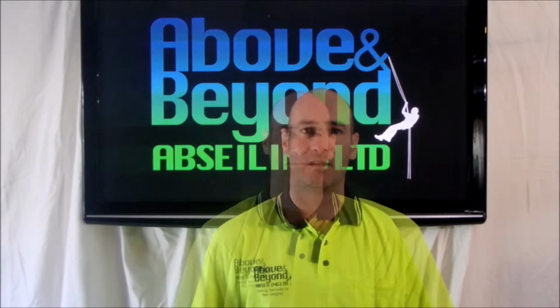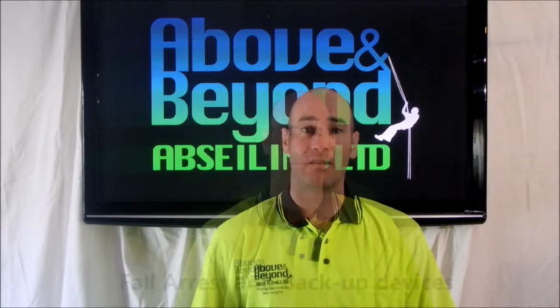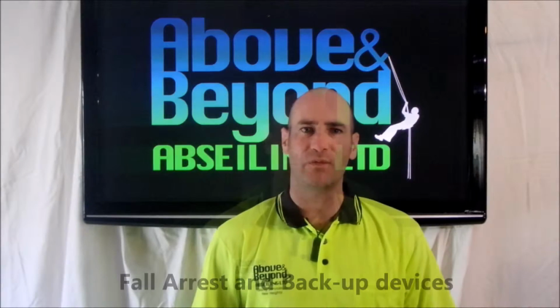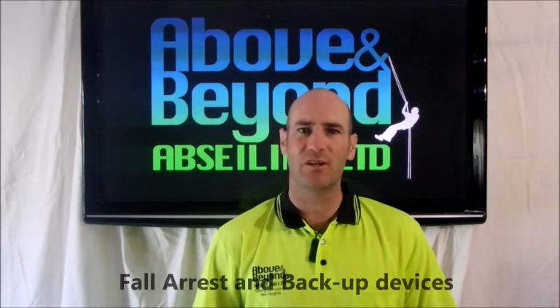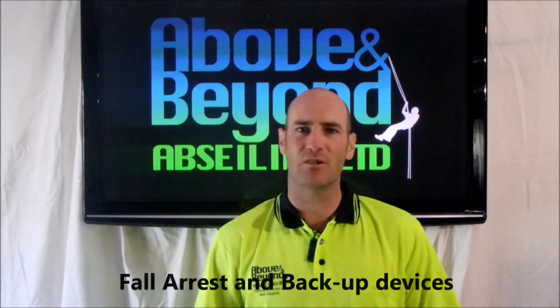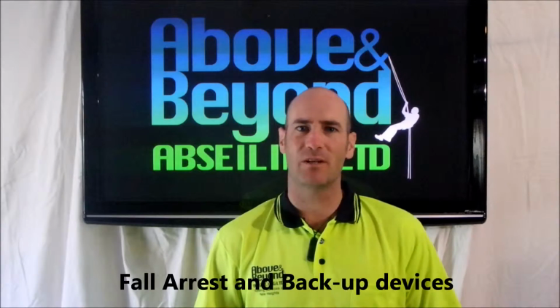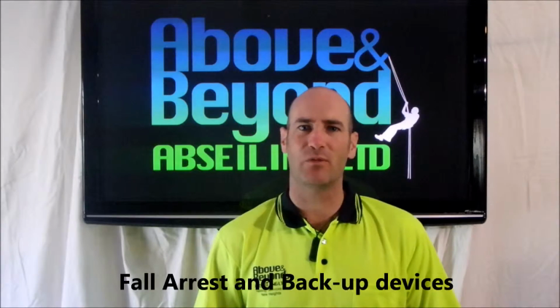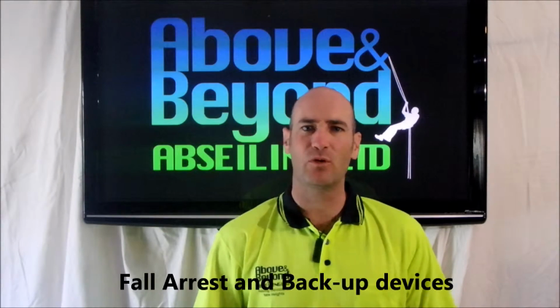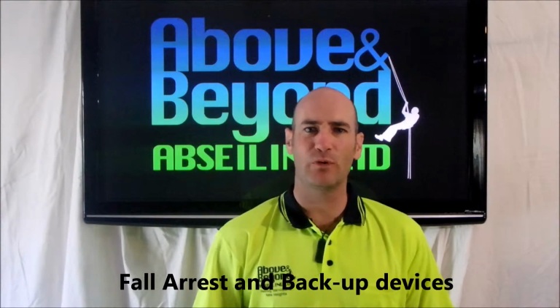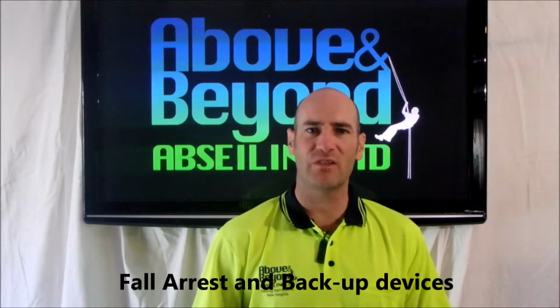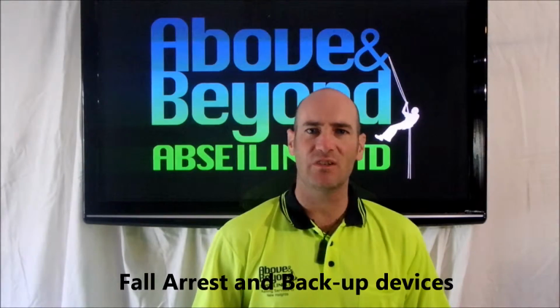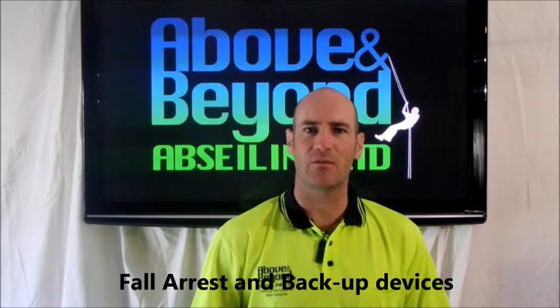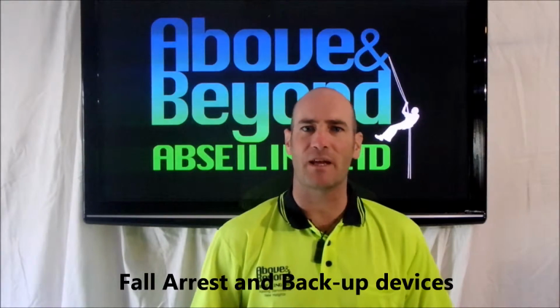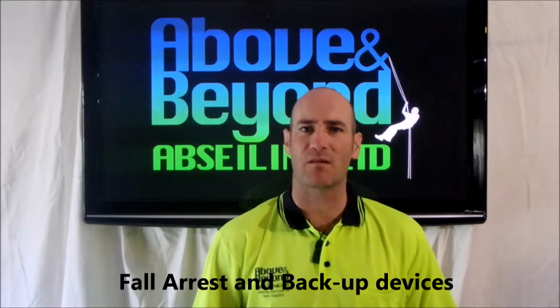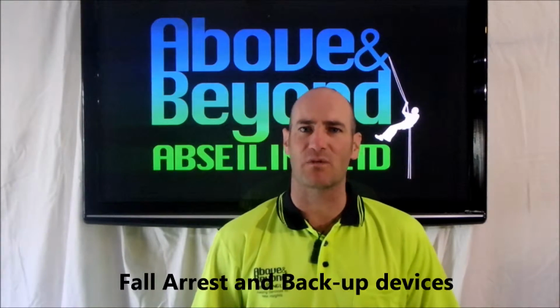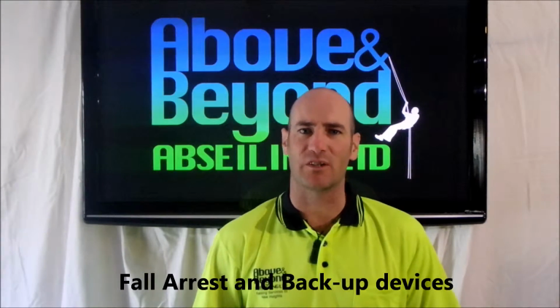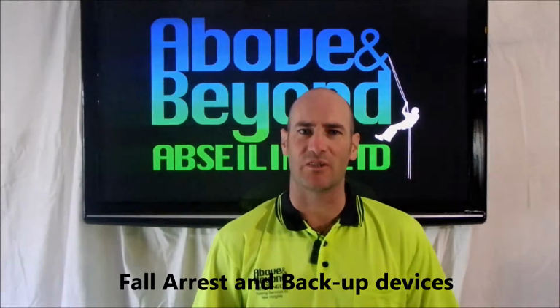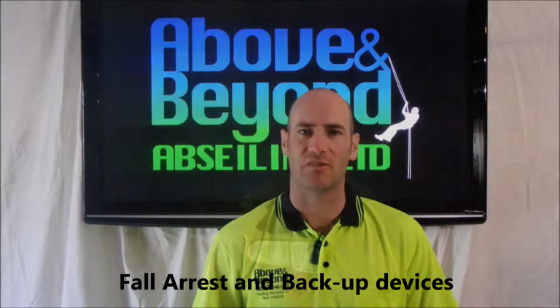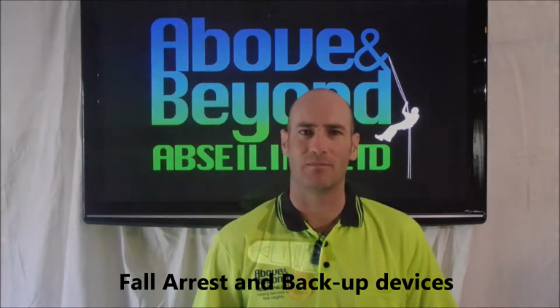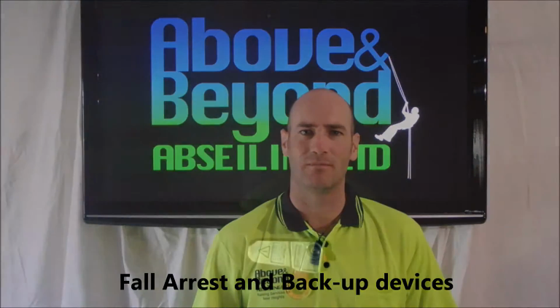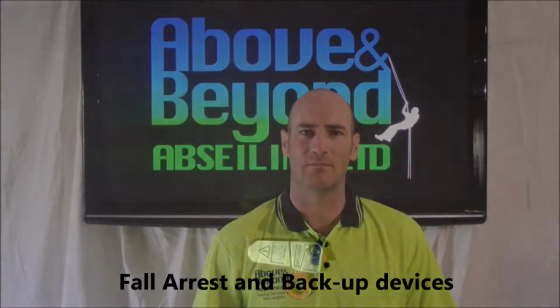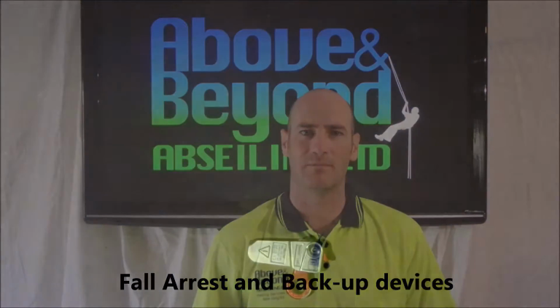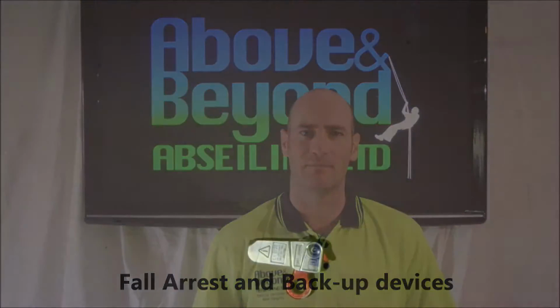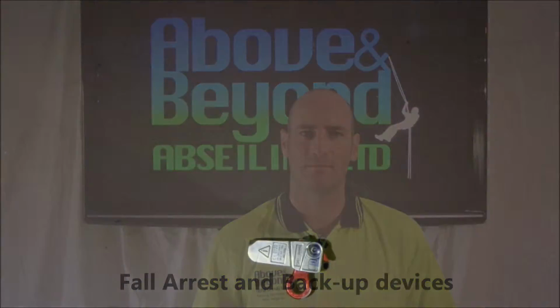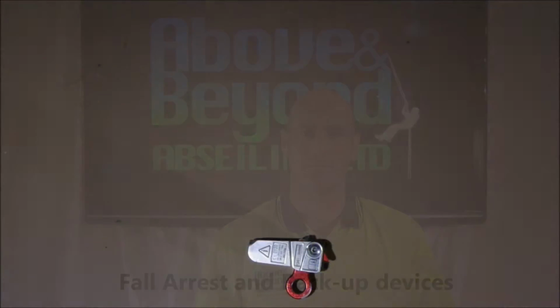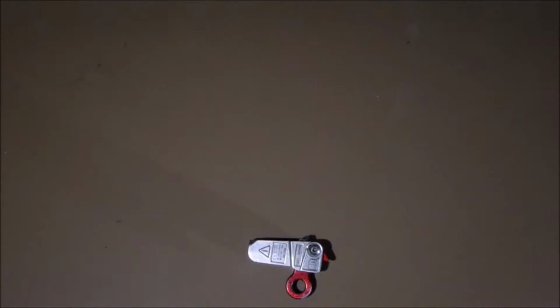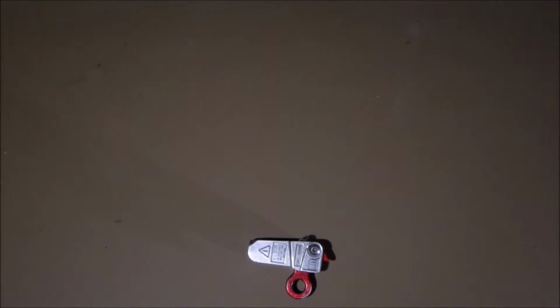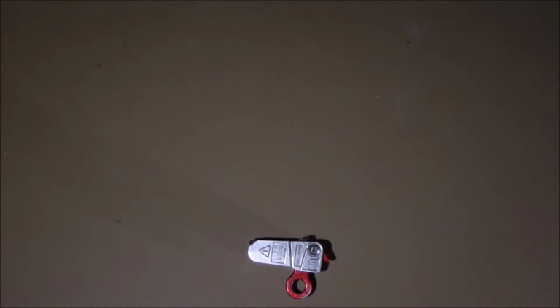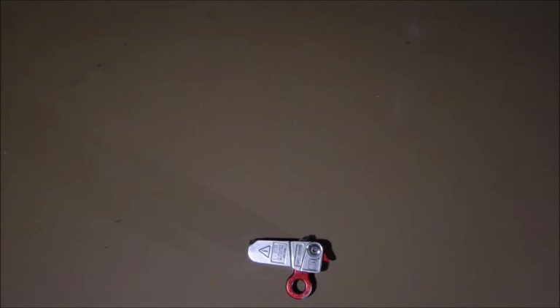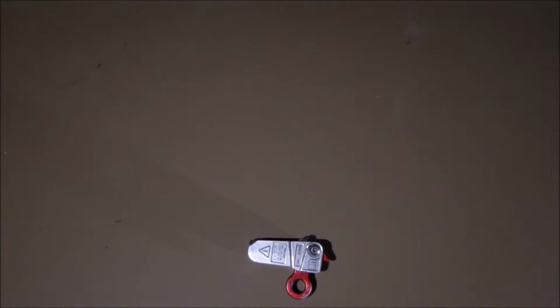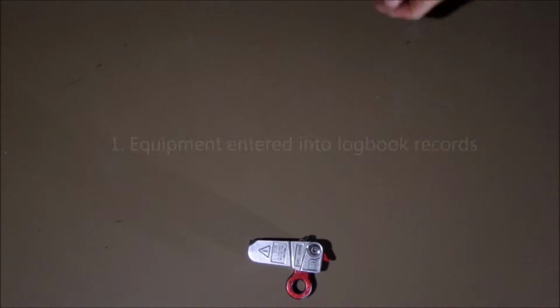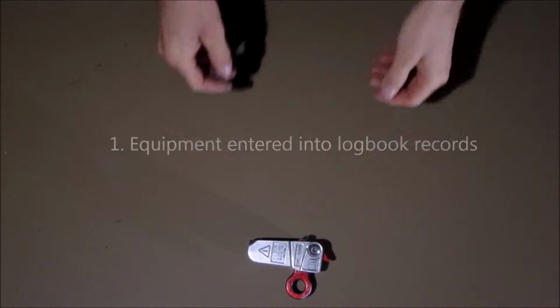This video is about fall arresters and backup devices. We'll see you next time.